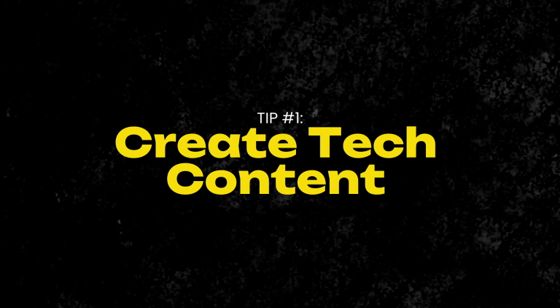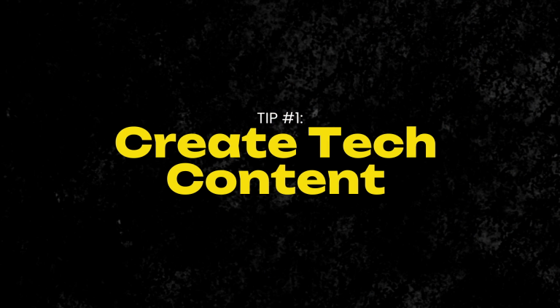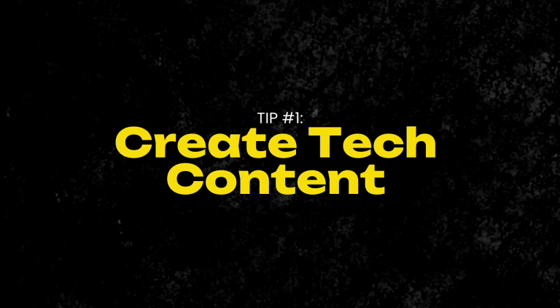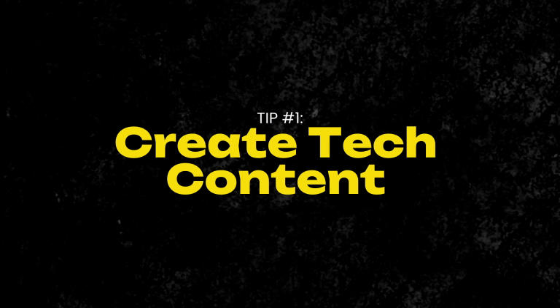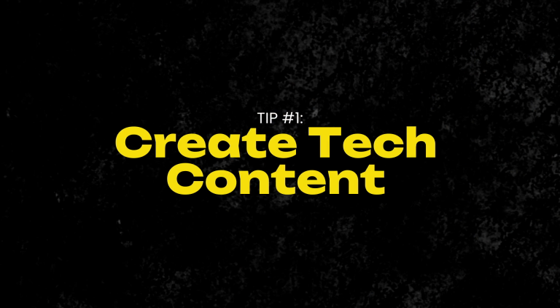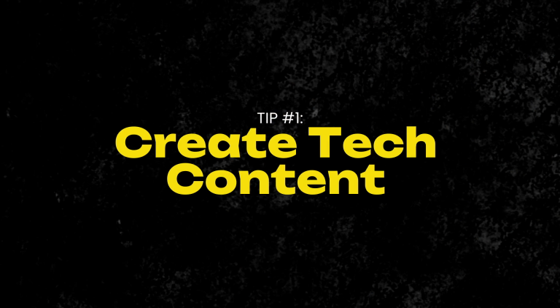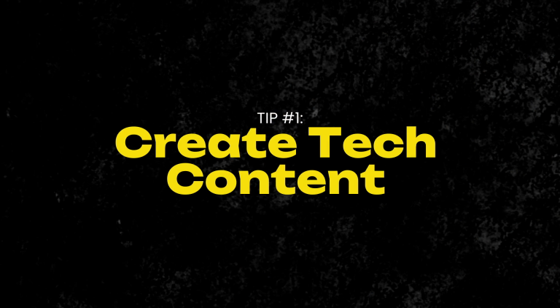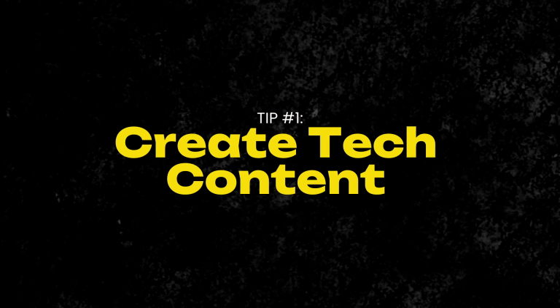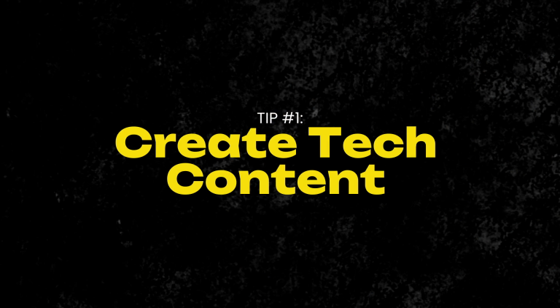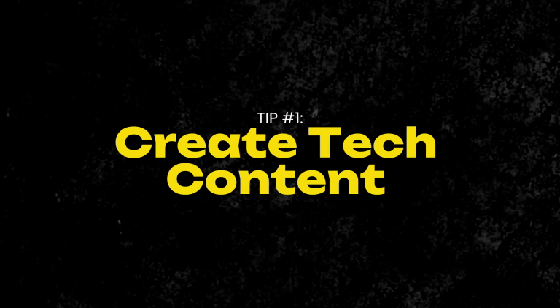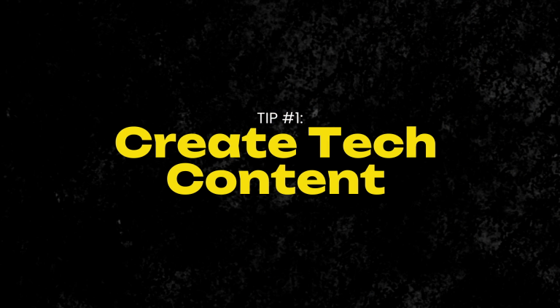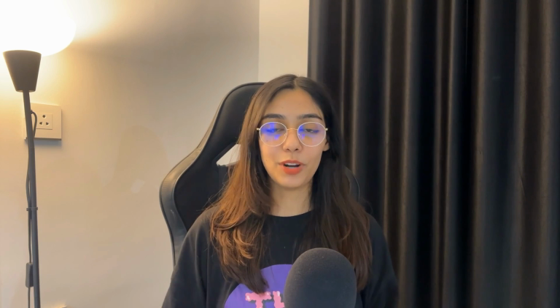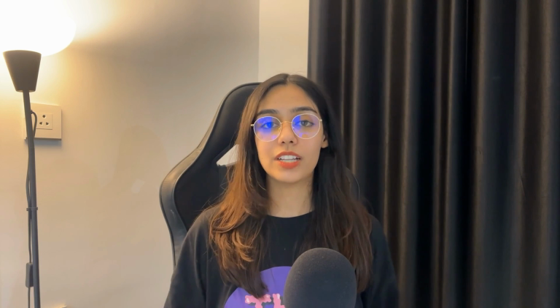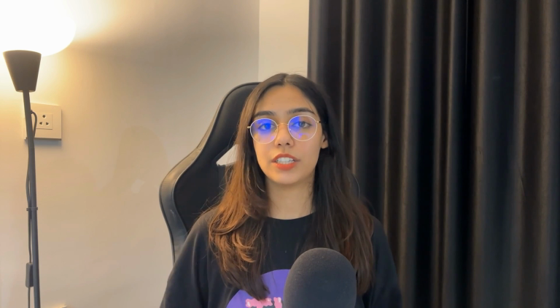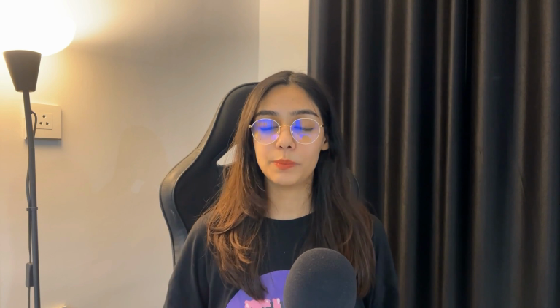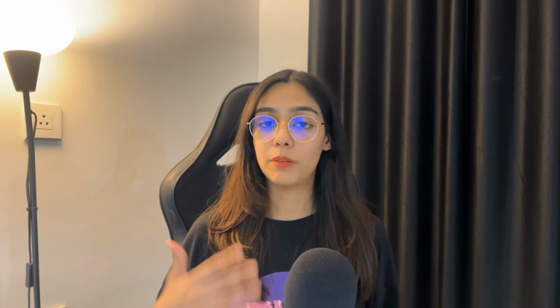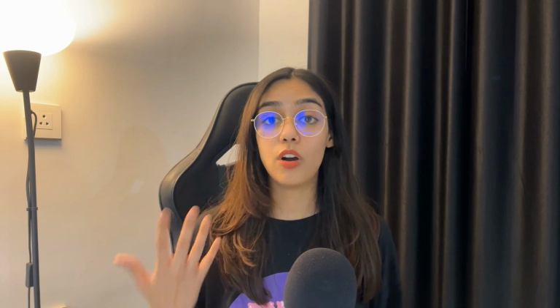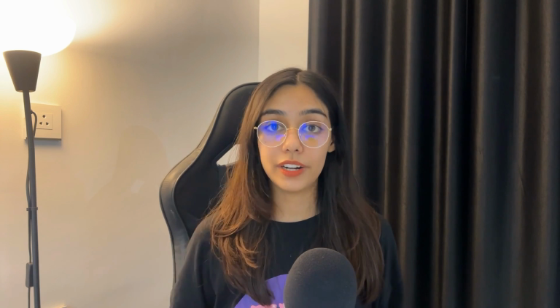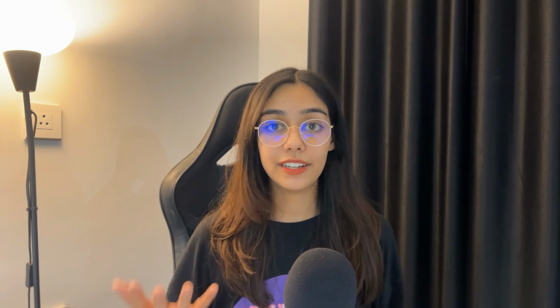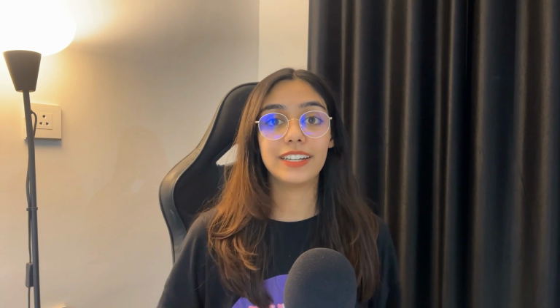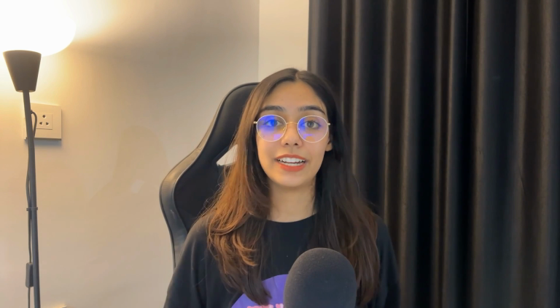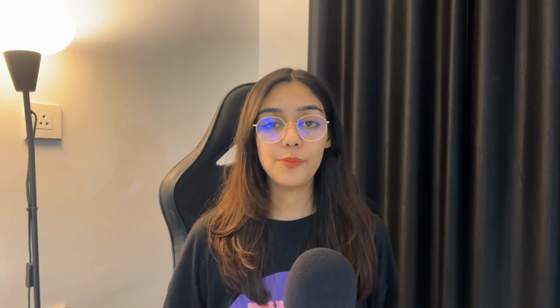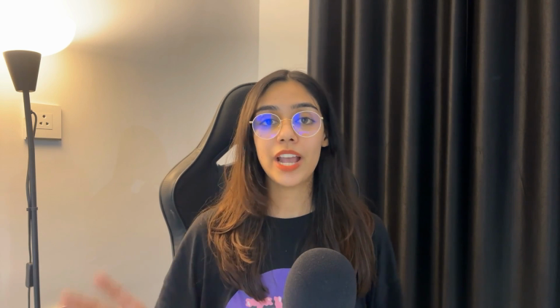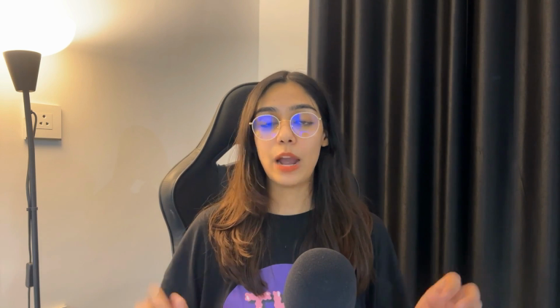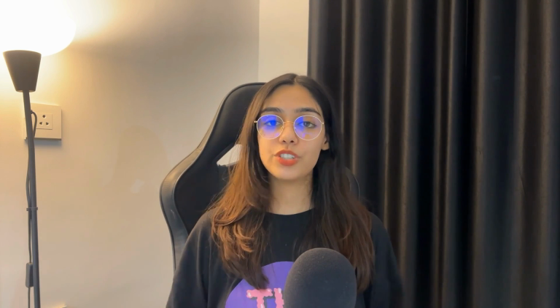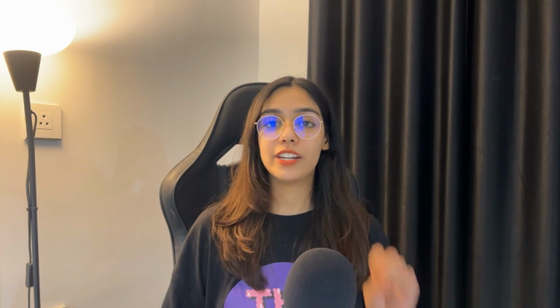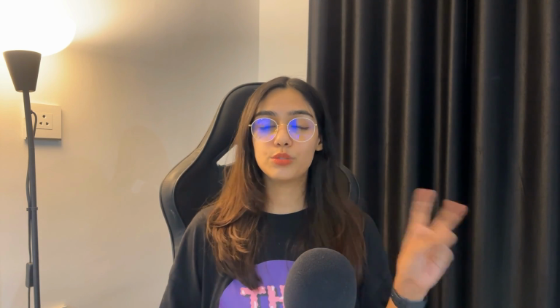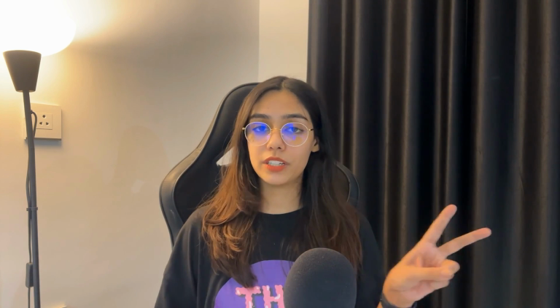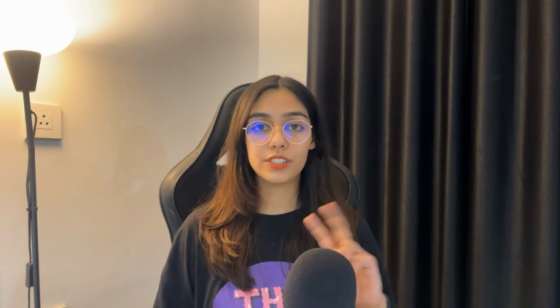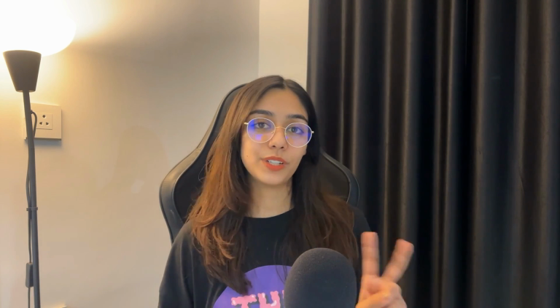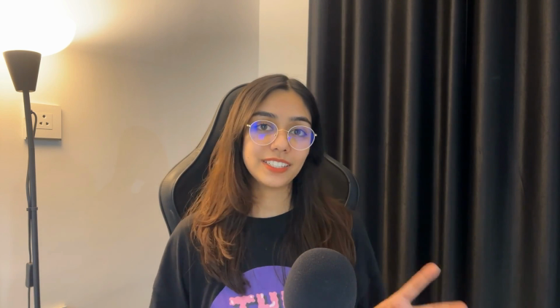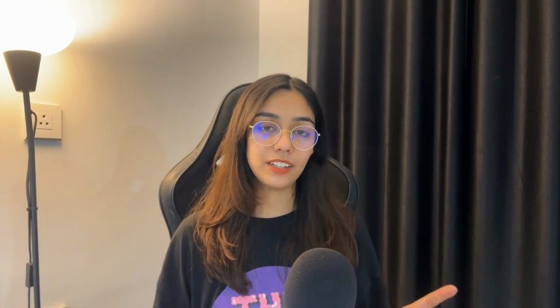So let's jump right into tip number one, which is to create tech content. I'm not asking you to become a content creator. I want to share two particular stories here.